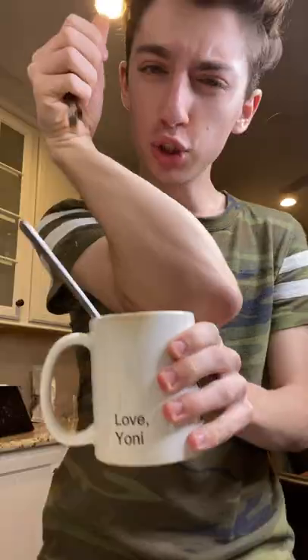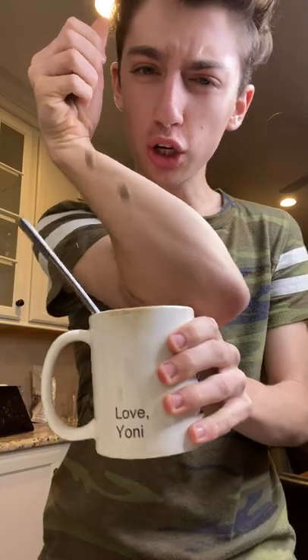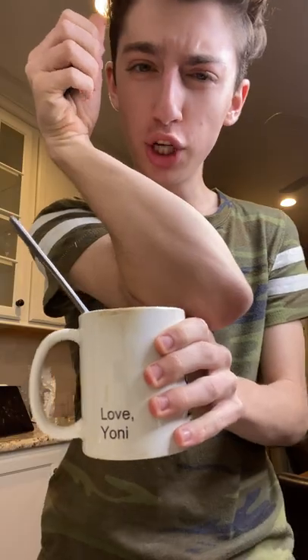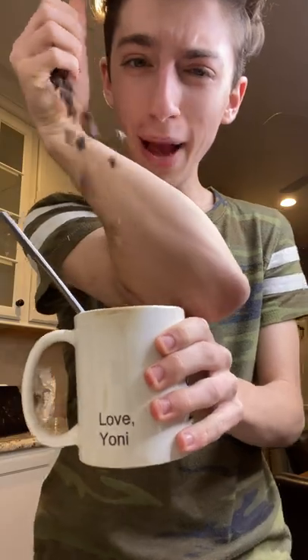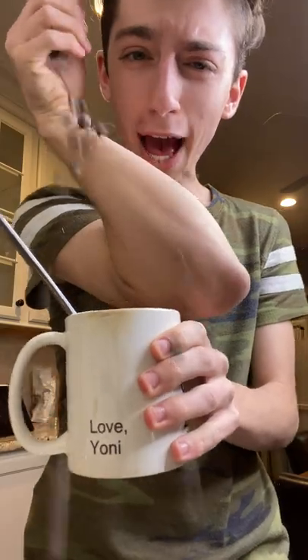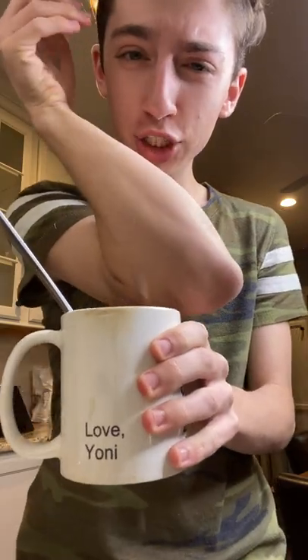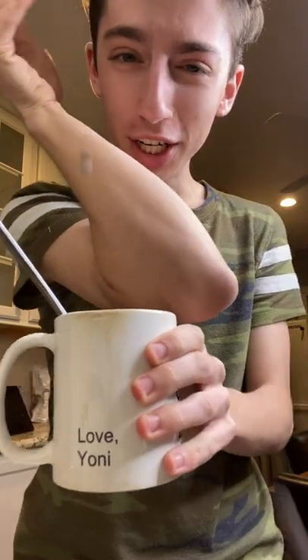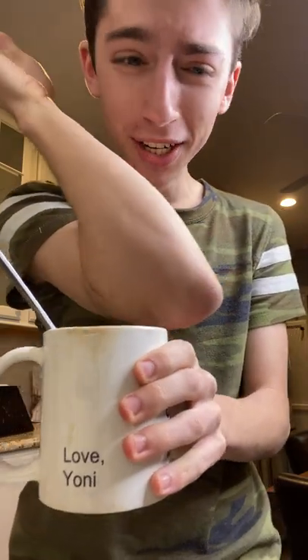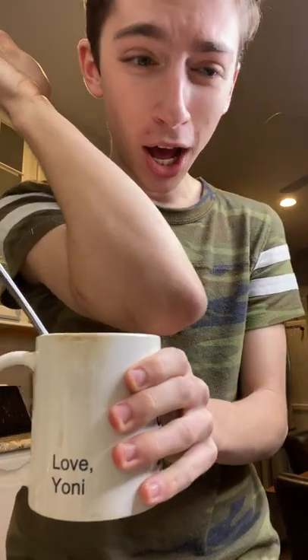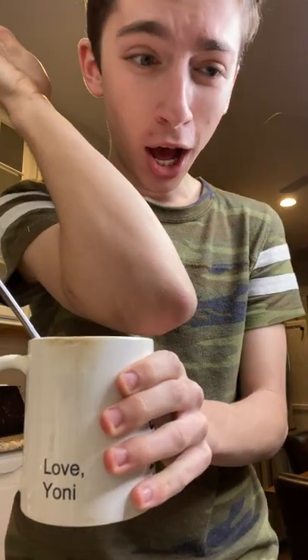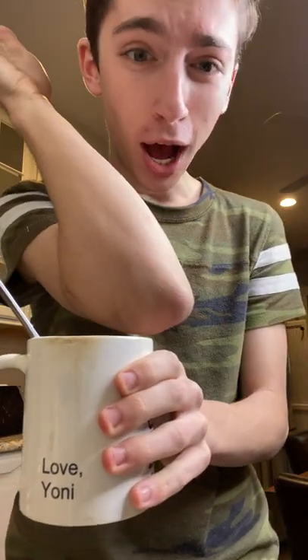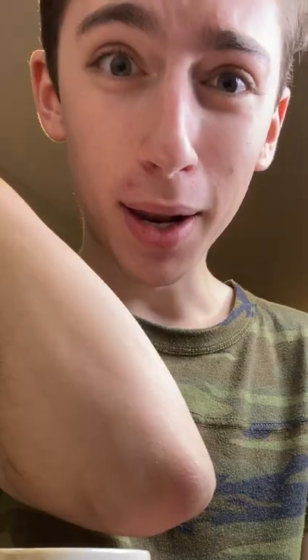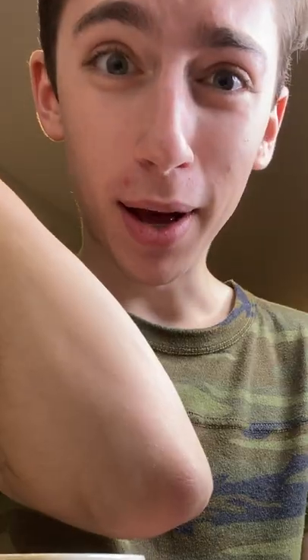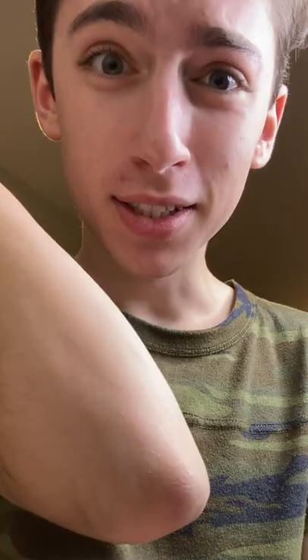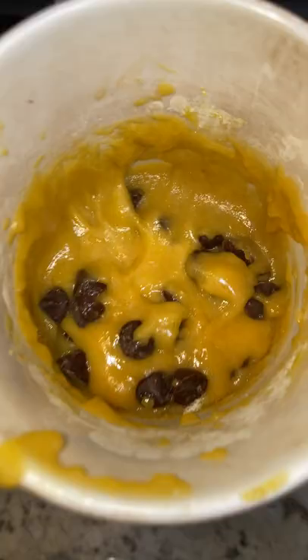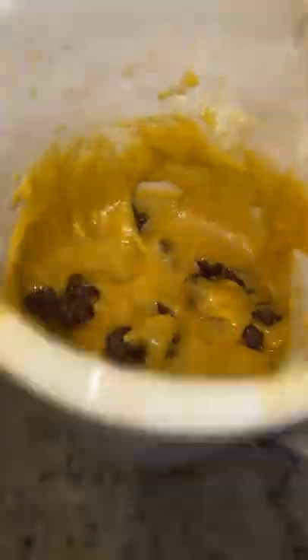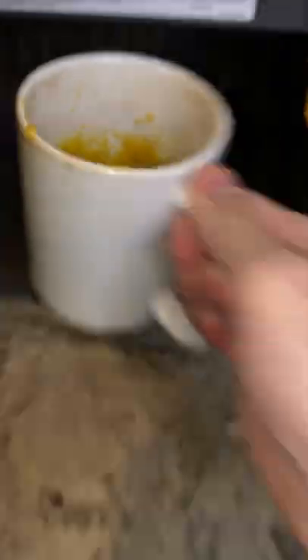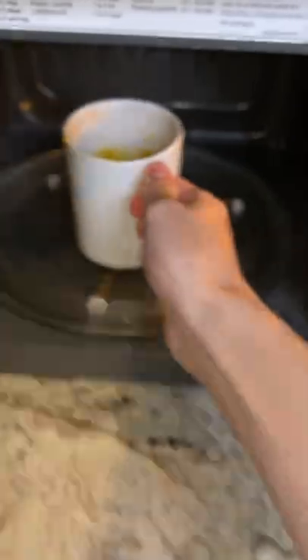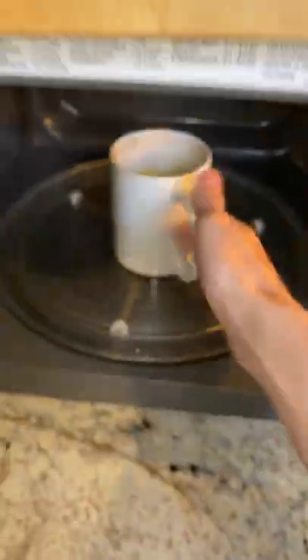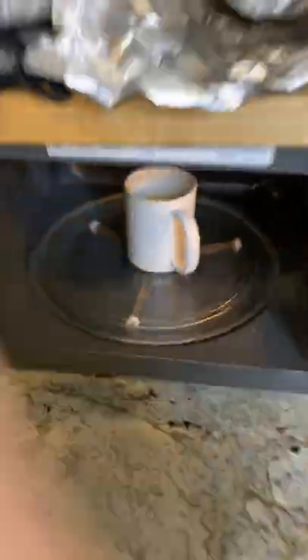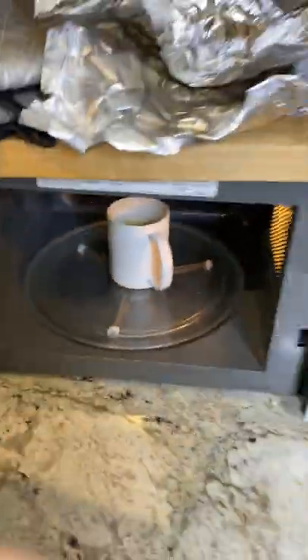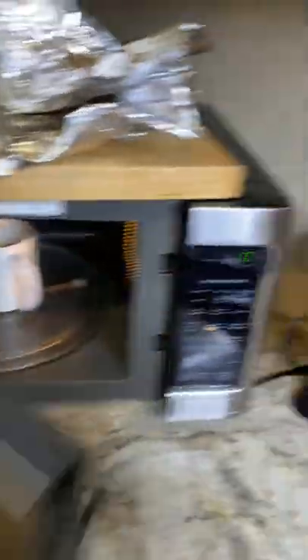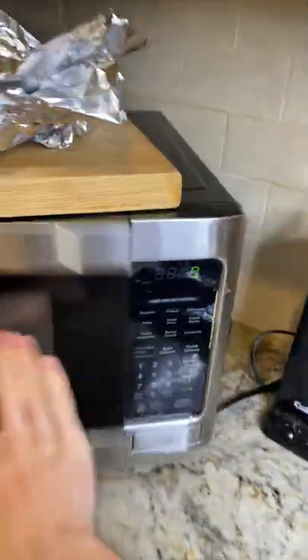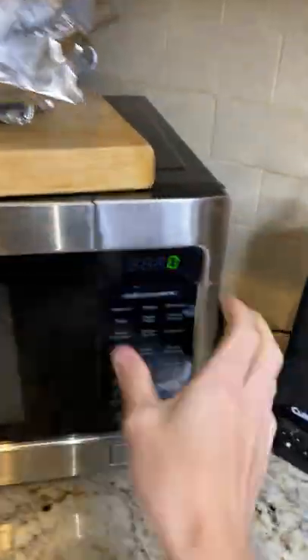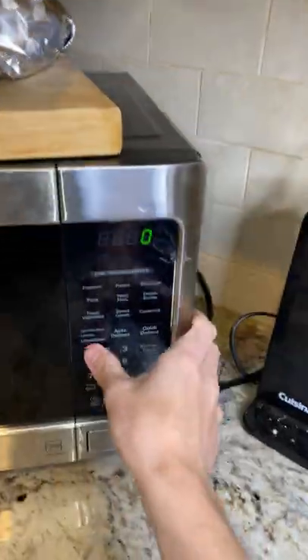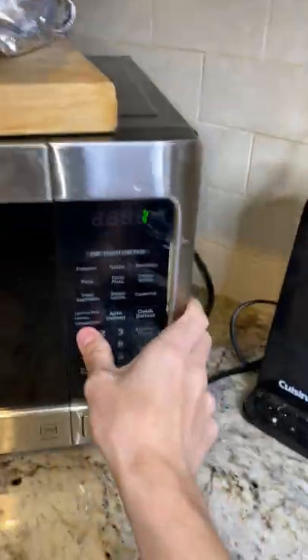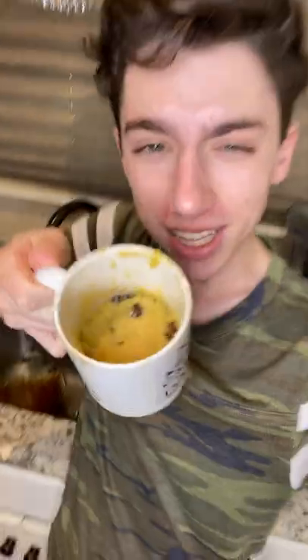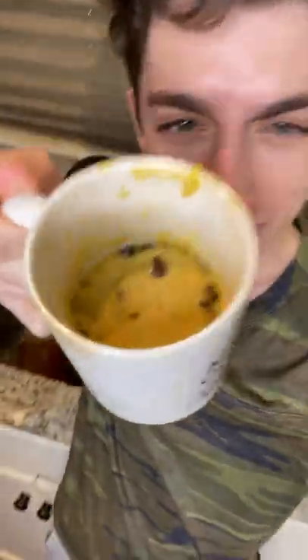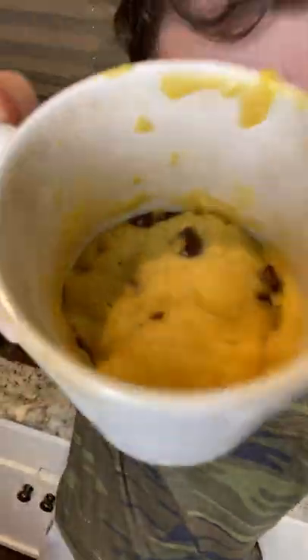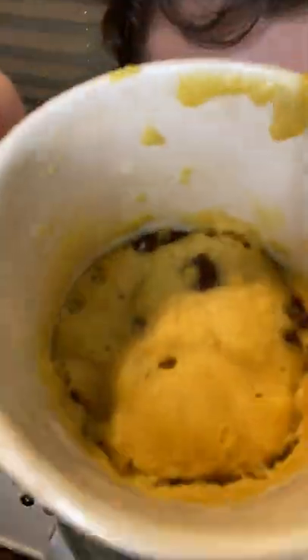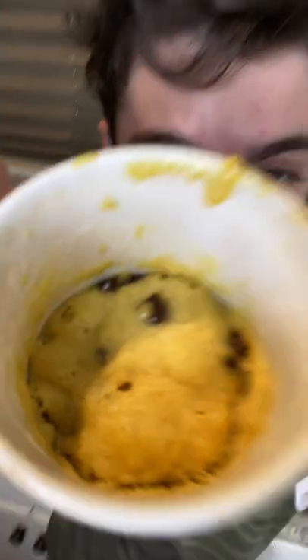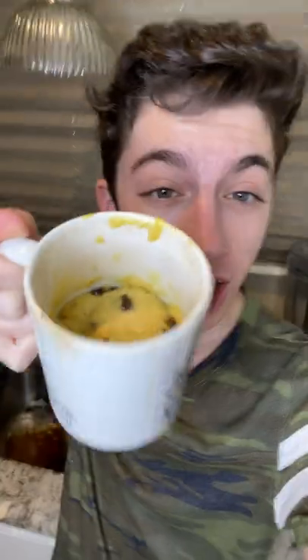Add some chocolate chips — I made a mess. Microwave for one minute. Check it out, our cookie is done.